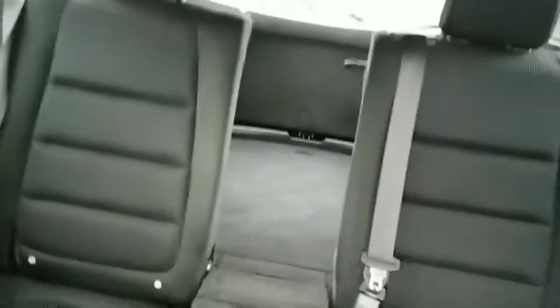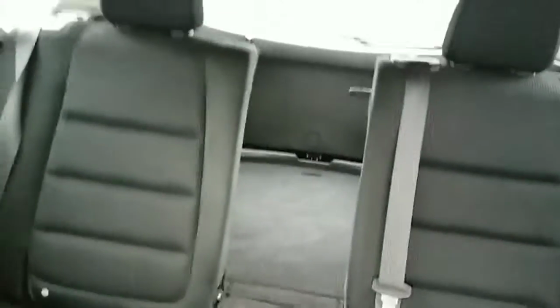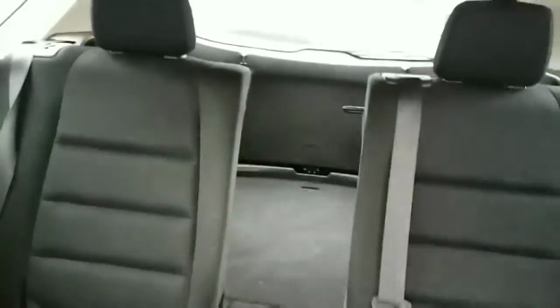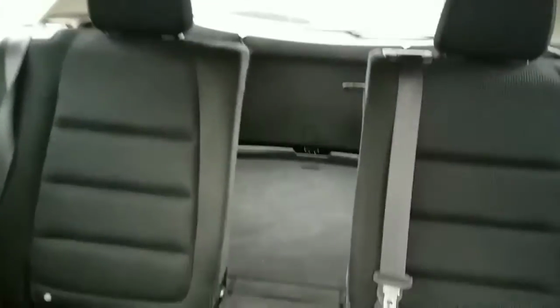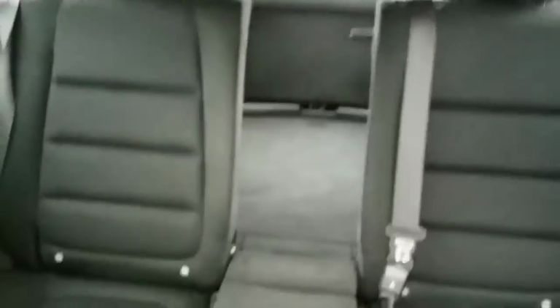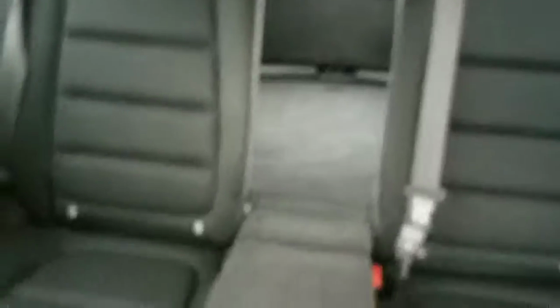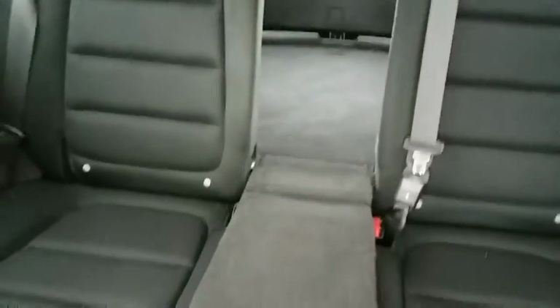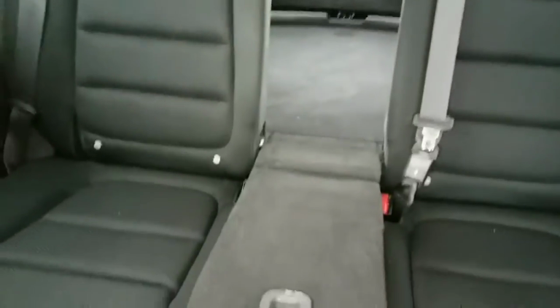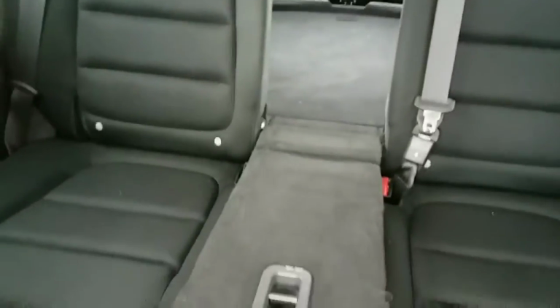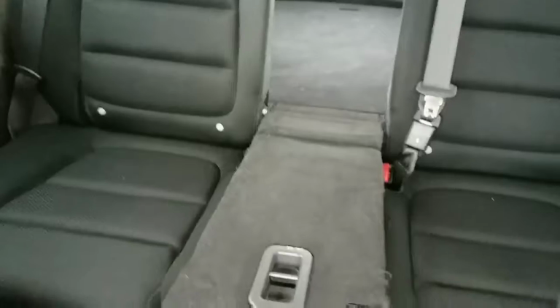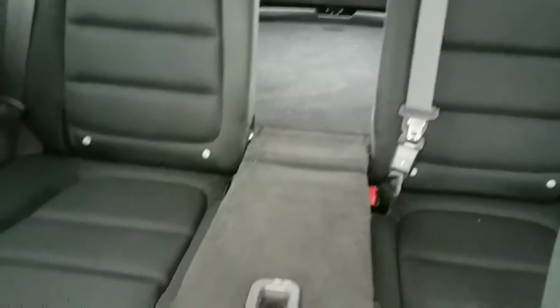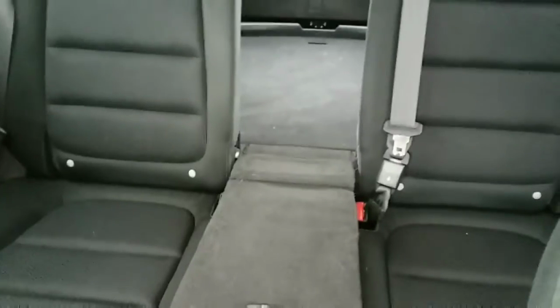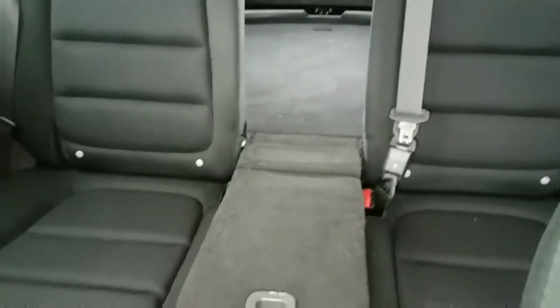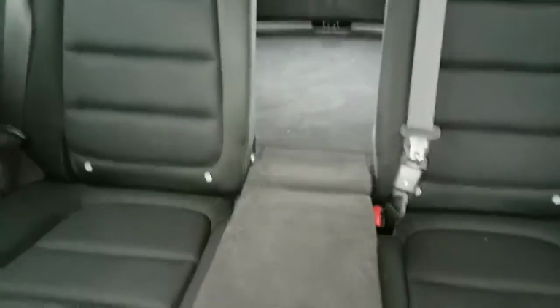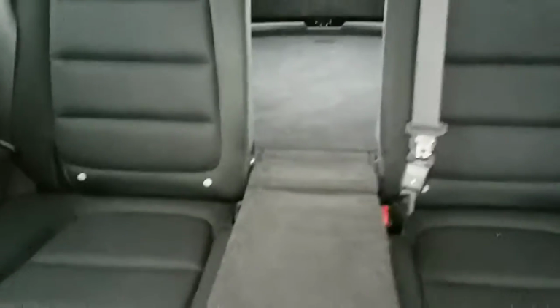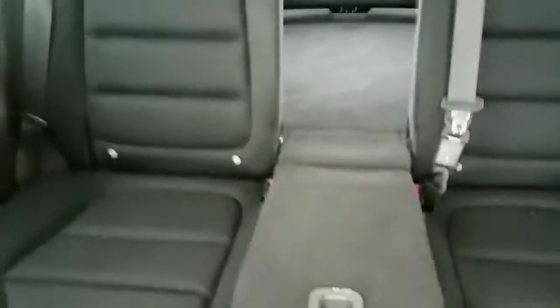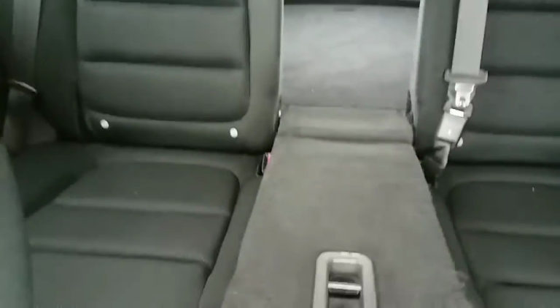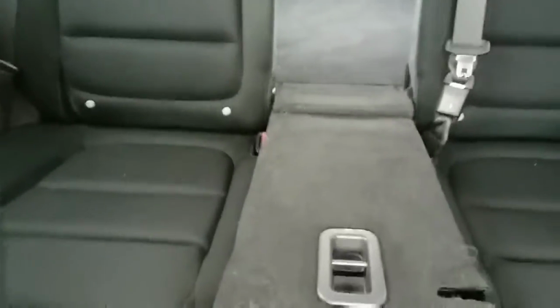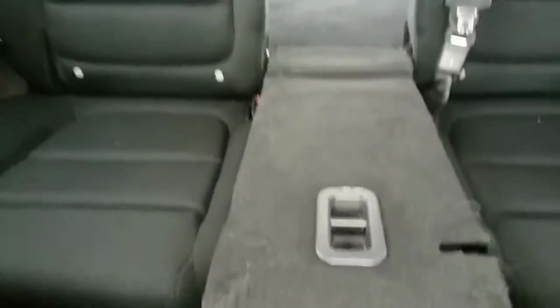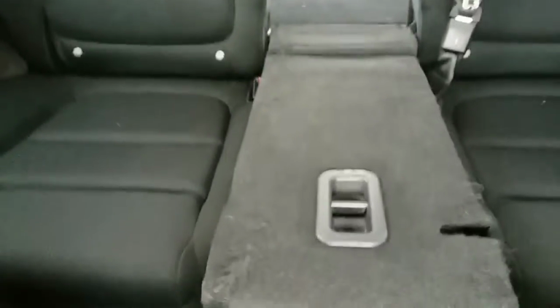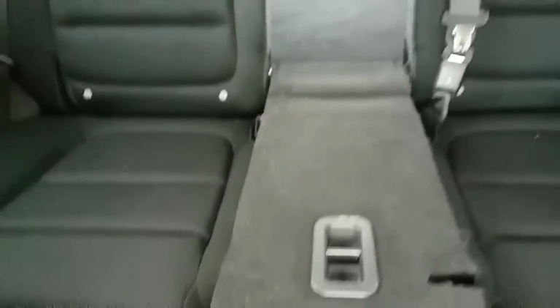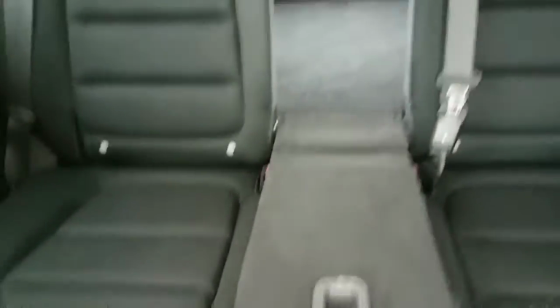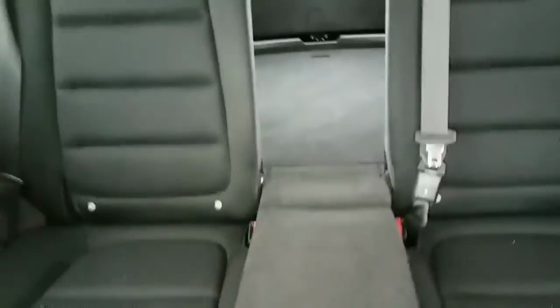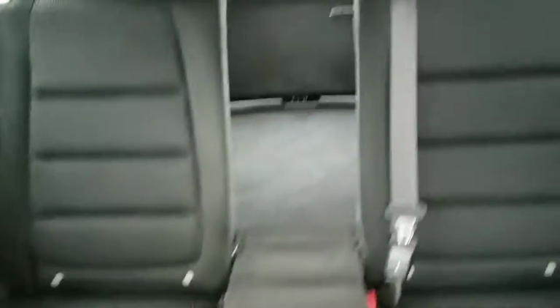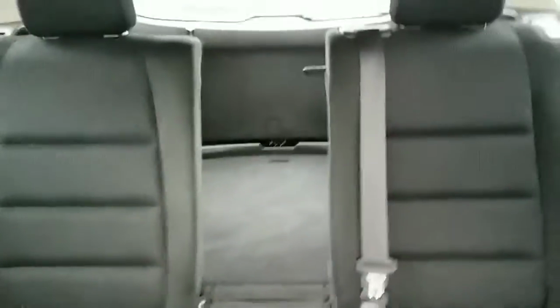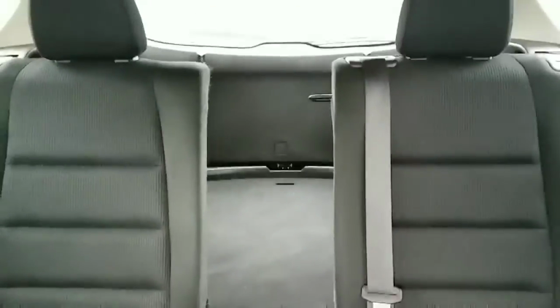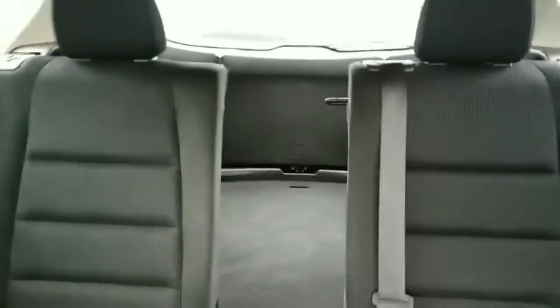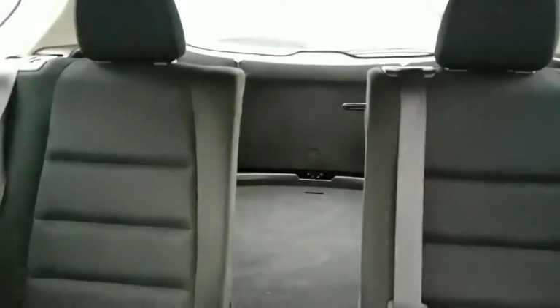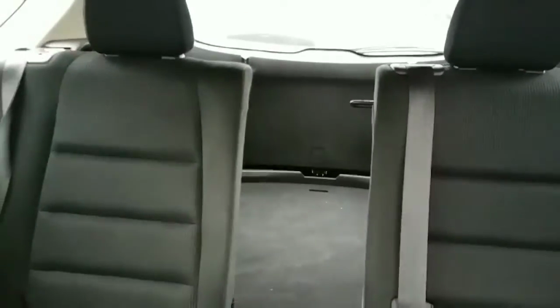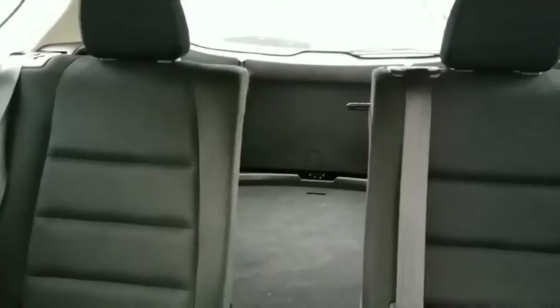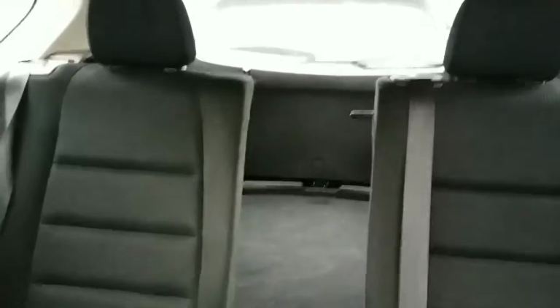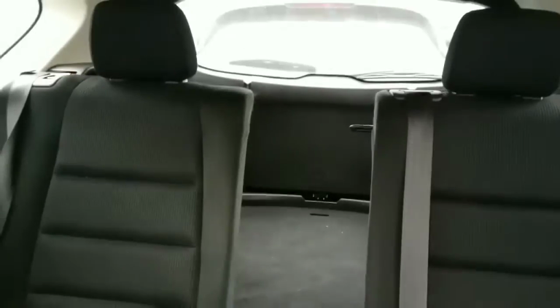Plenty of room back here. Showing you the center console down and the storage in the back.